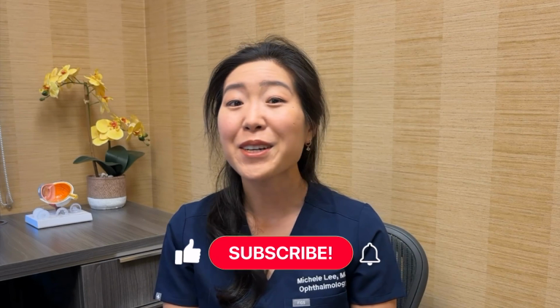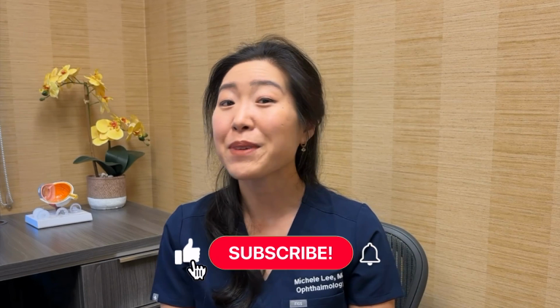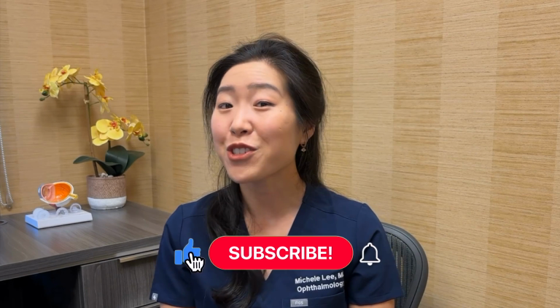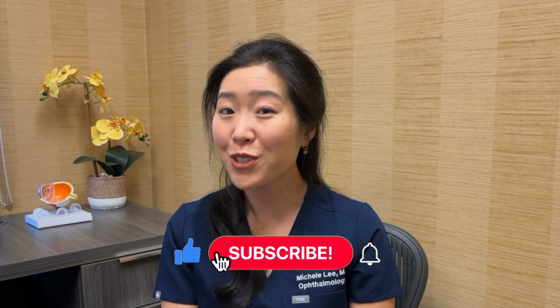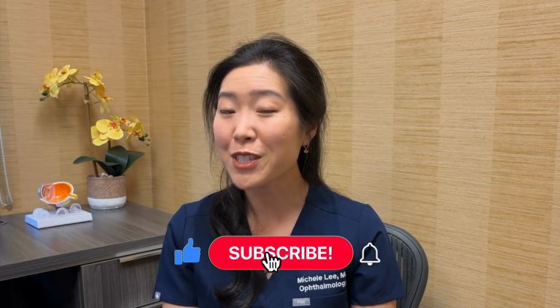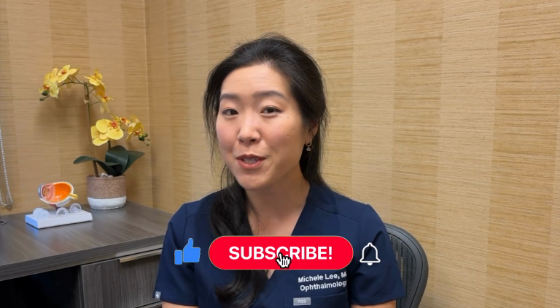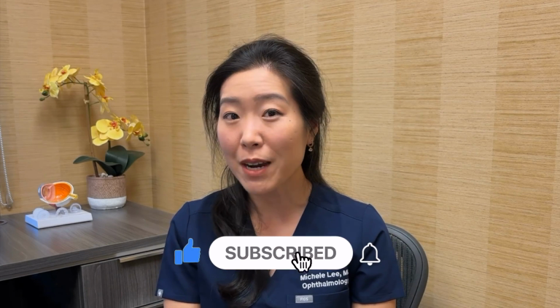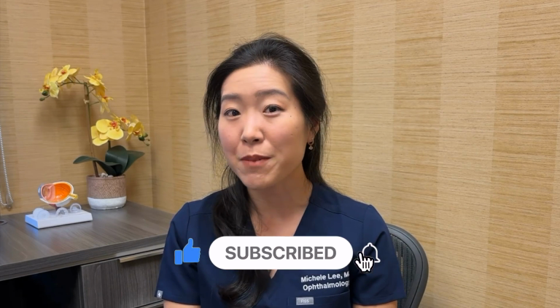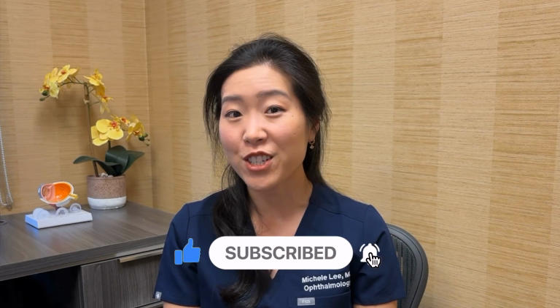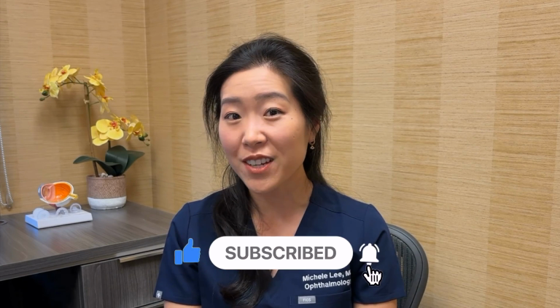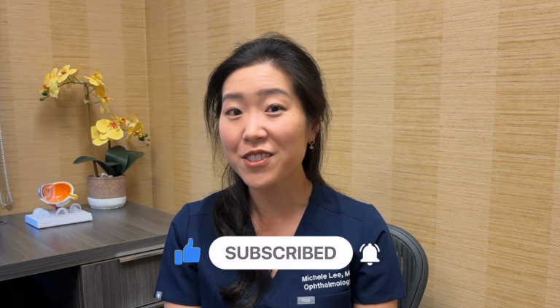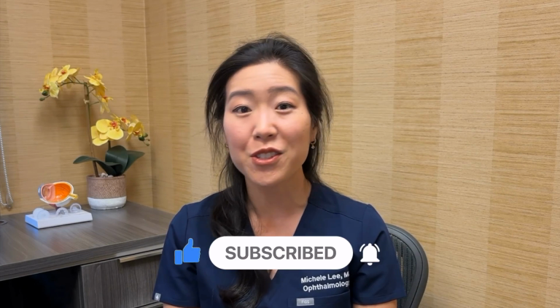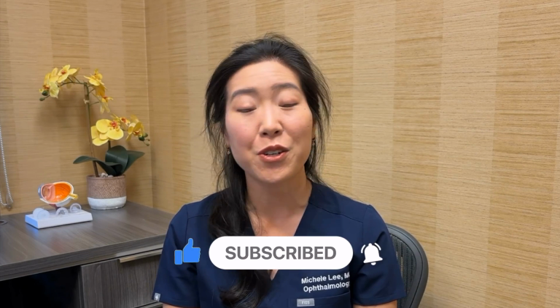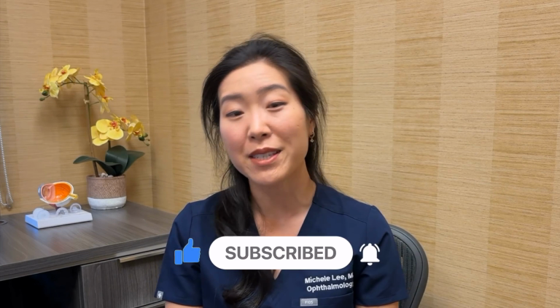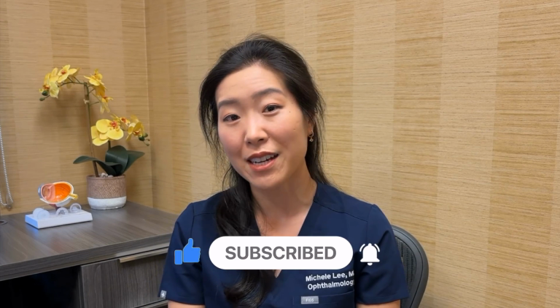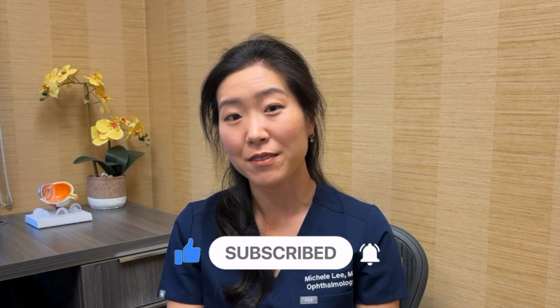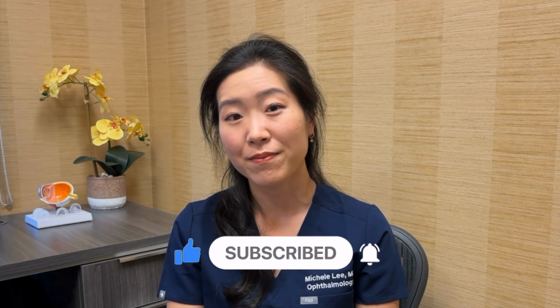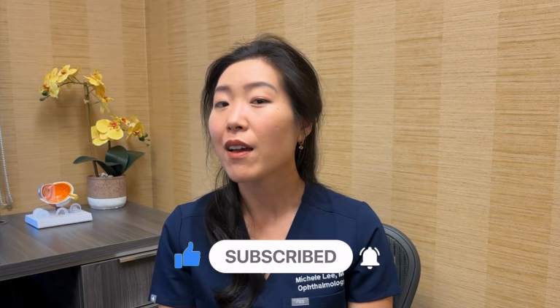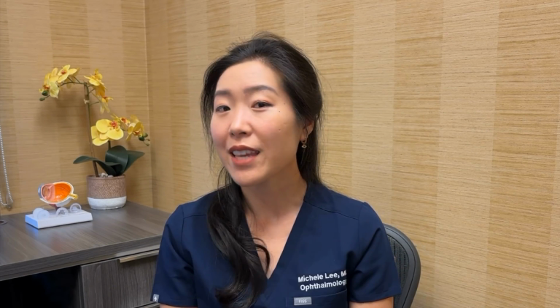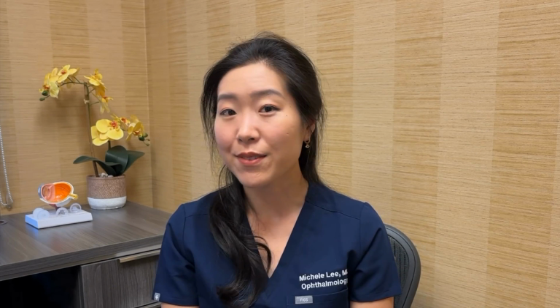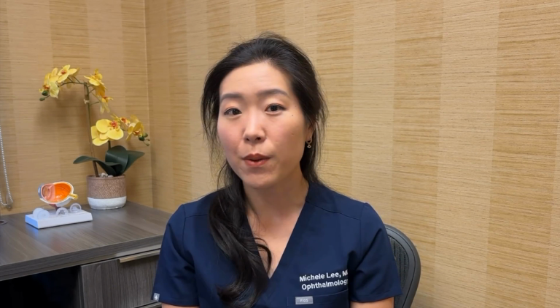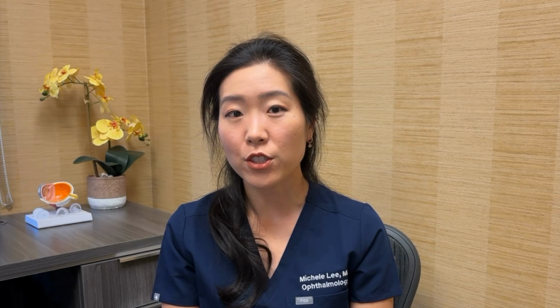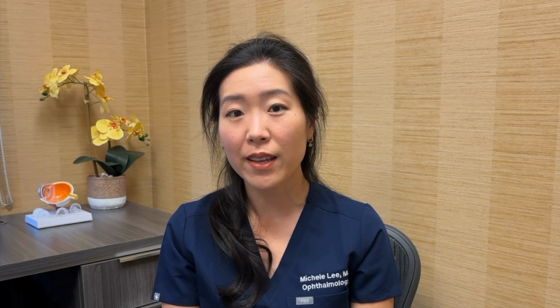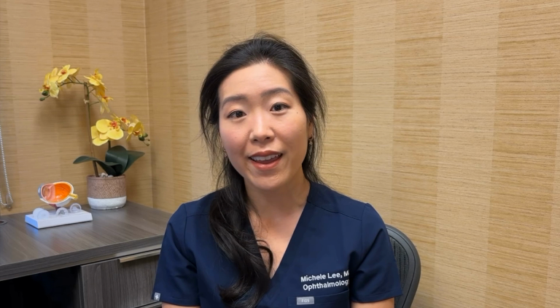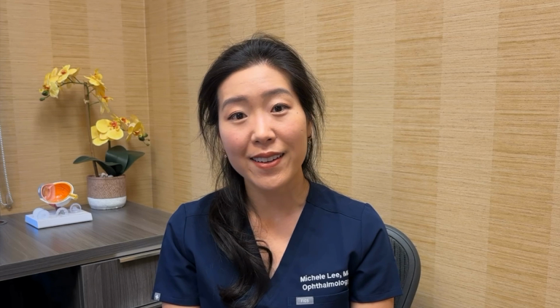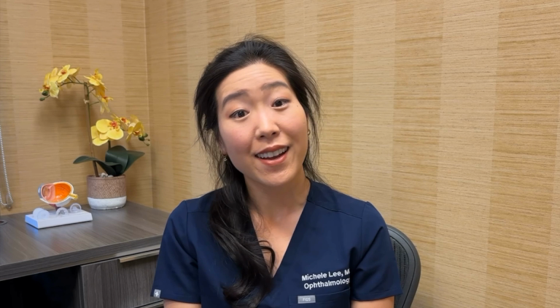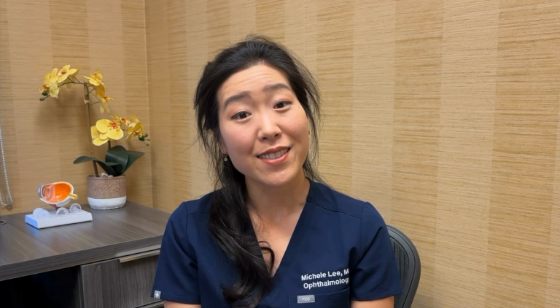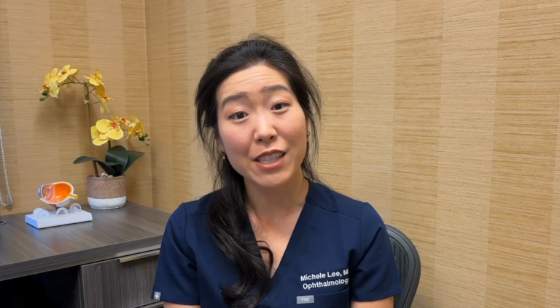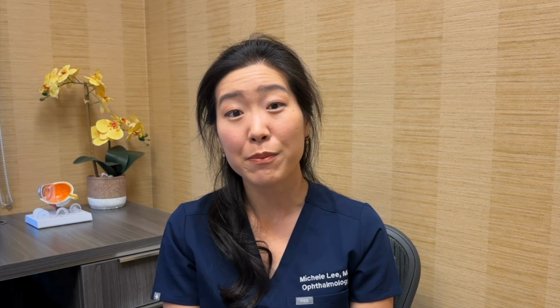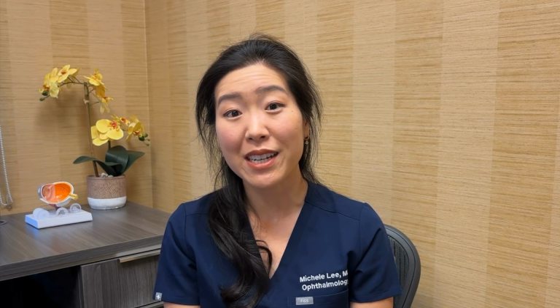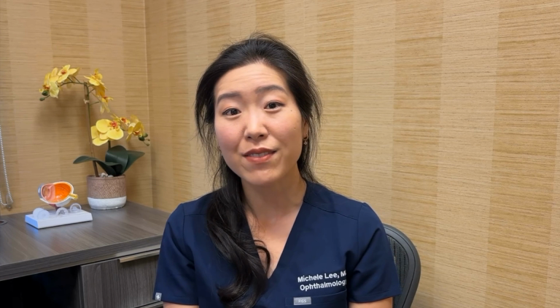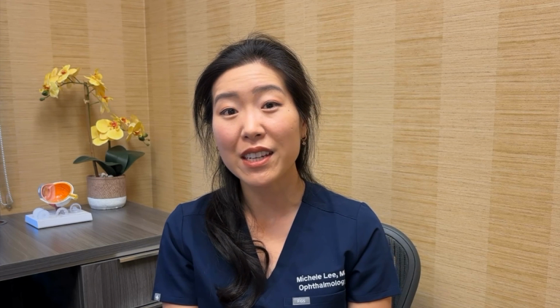Be sure to subscribe to my channel so you don't miss out. Thanks for watching and I'll see you in my next video!